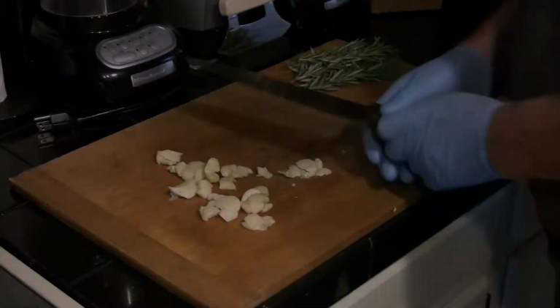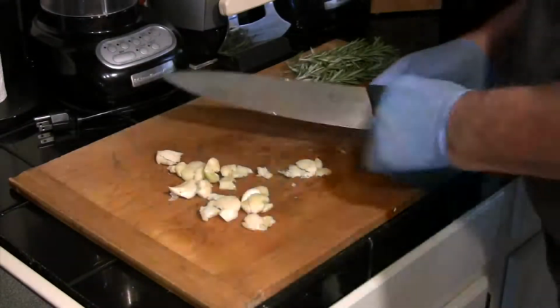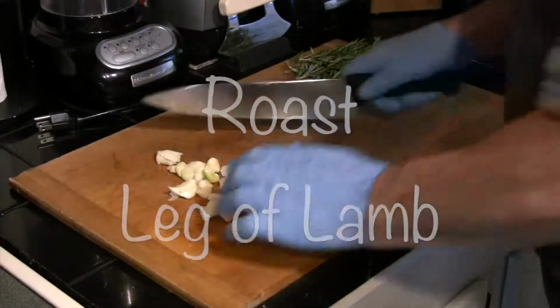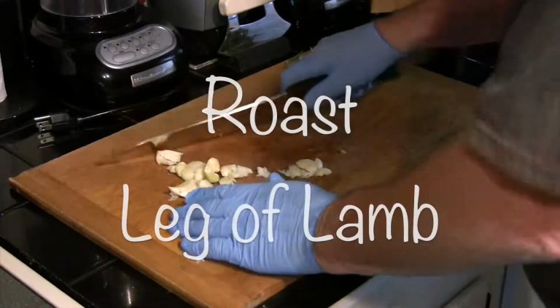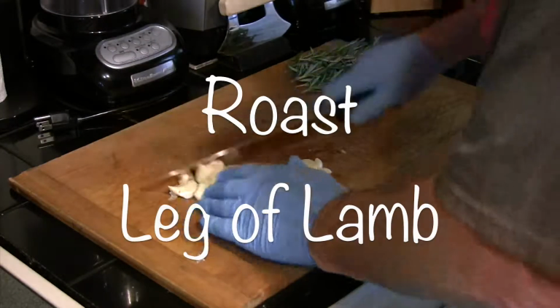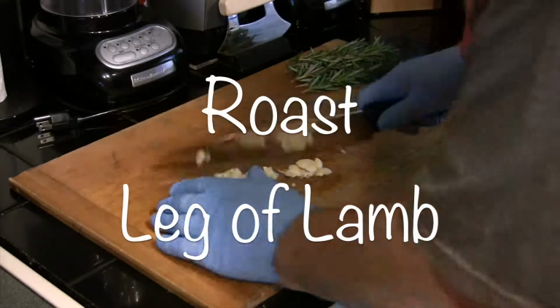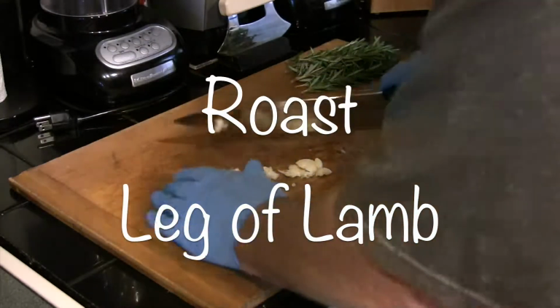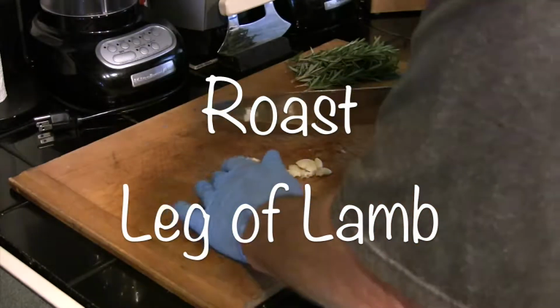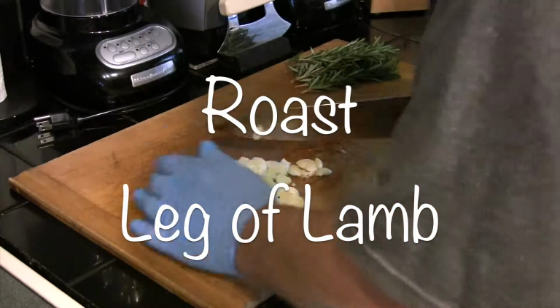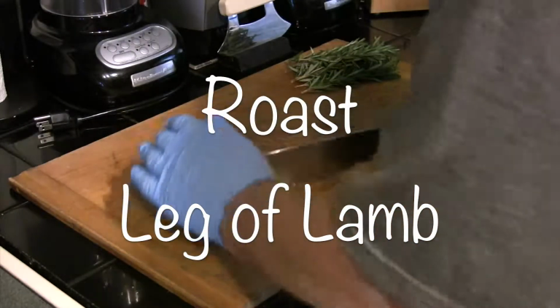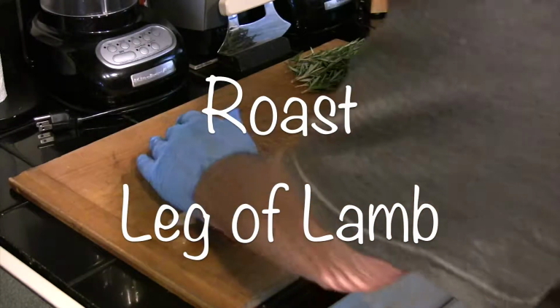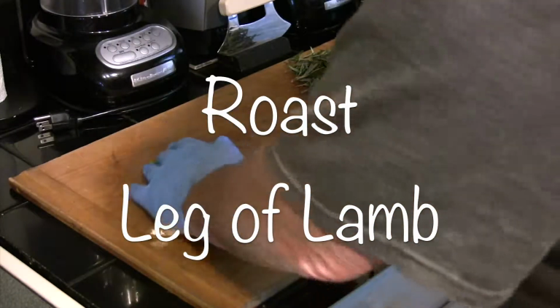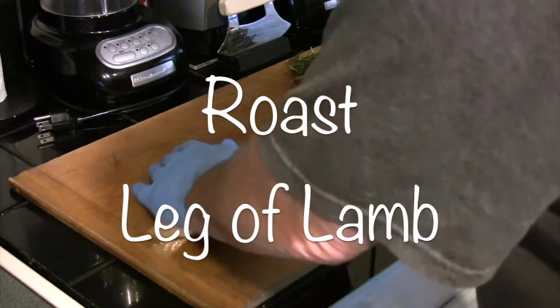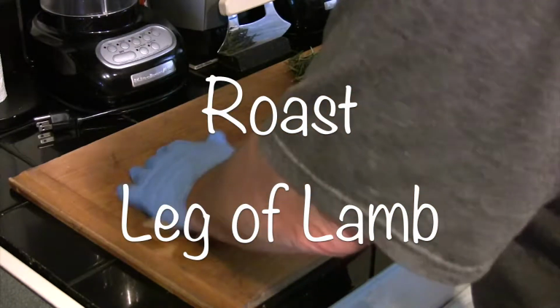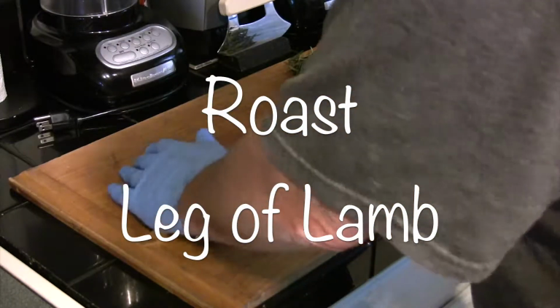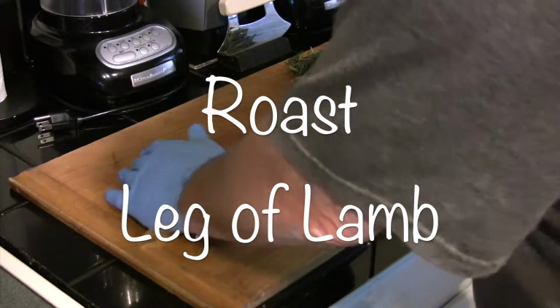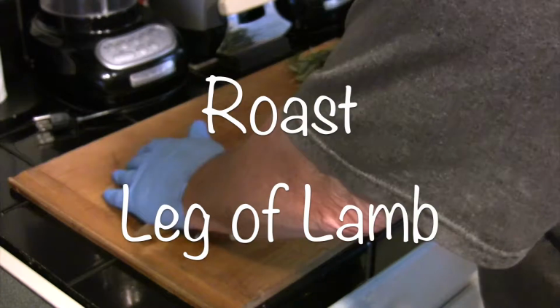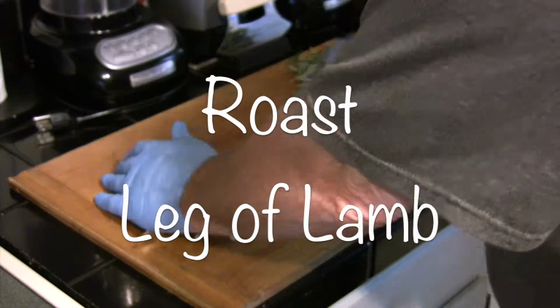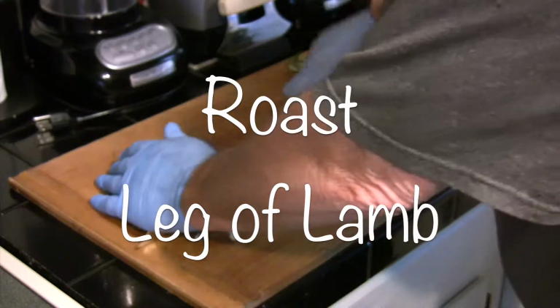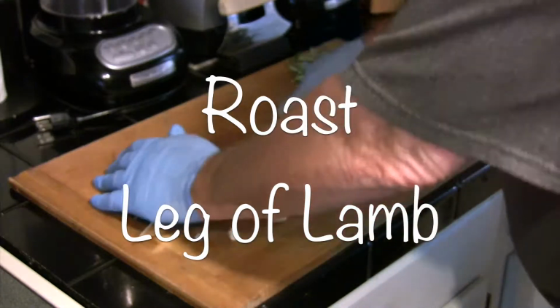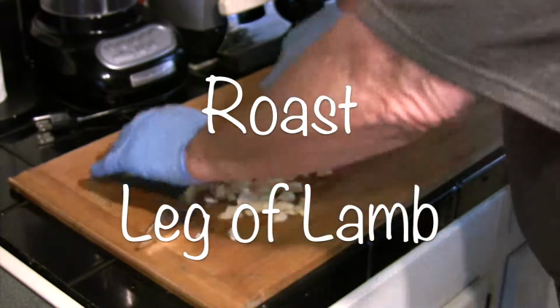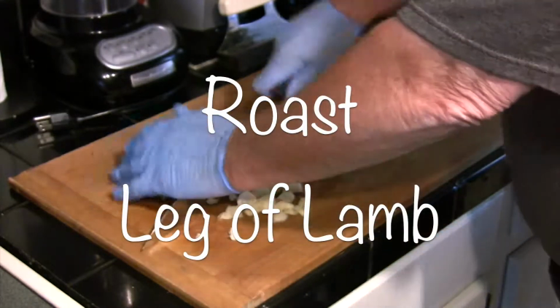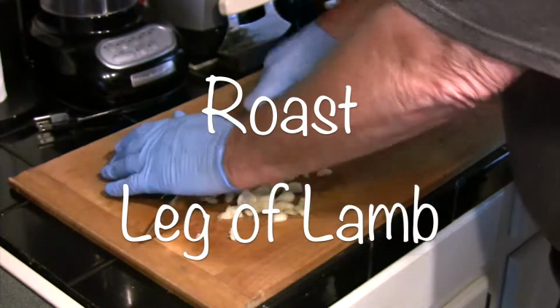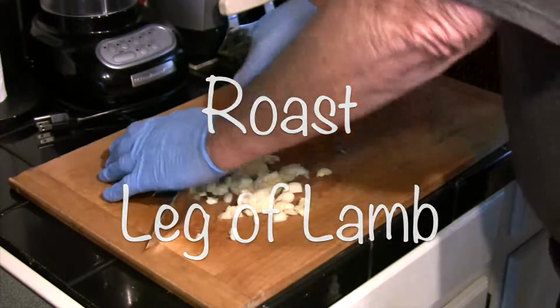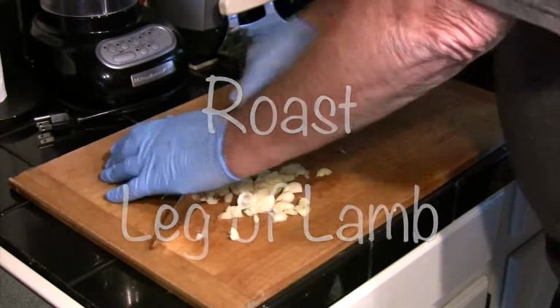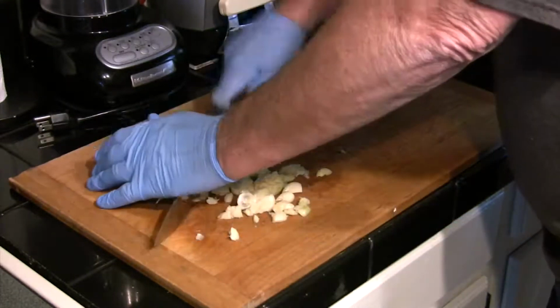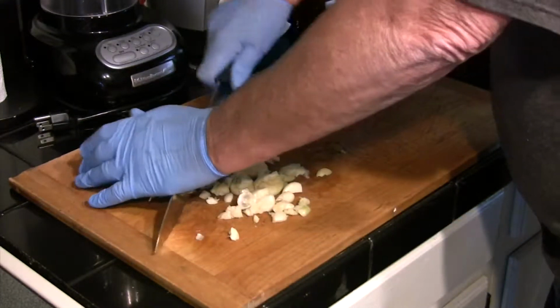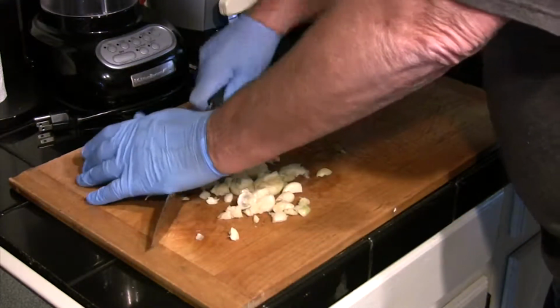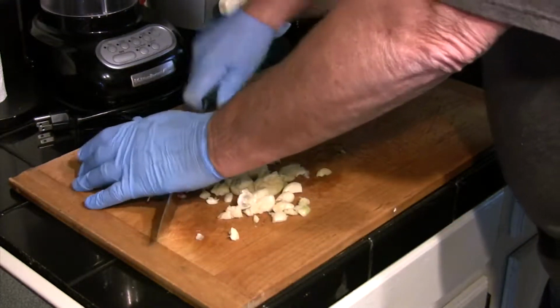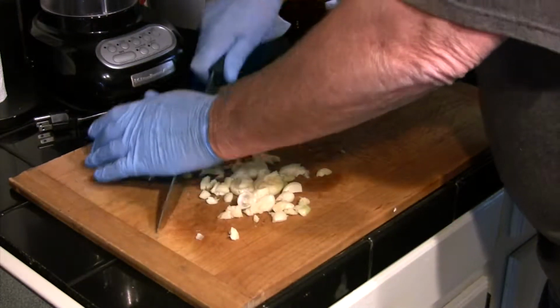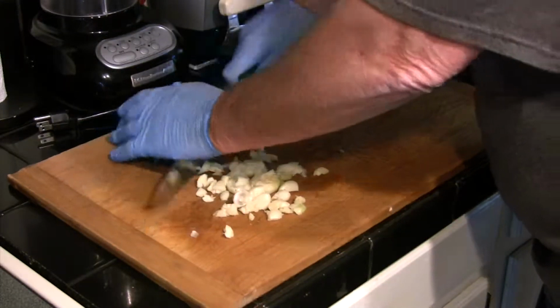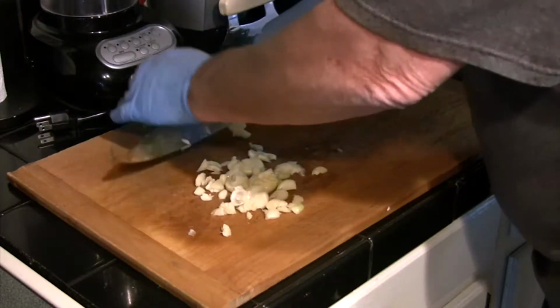This weekend we're going to do an old classic roast leg of lamb with rosemary and garlic.